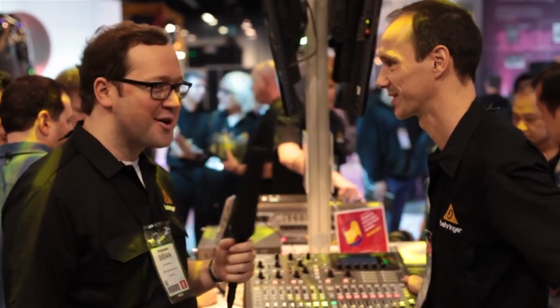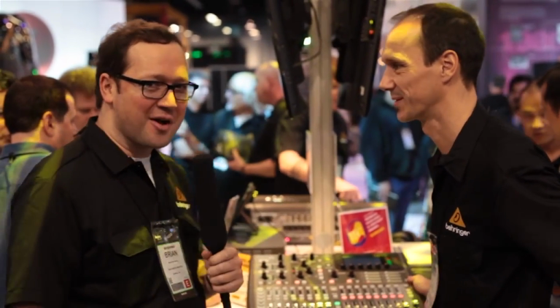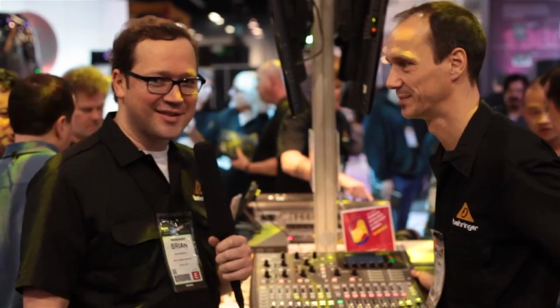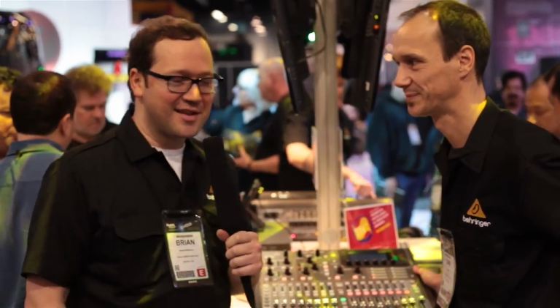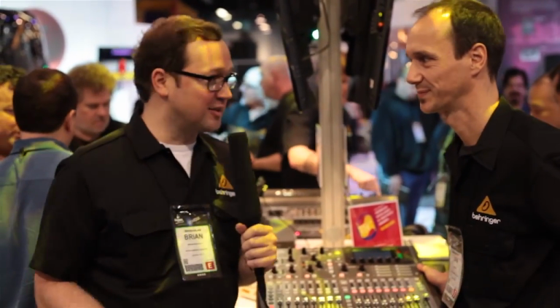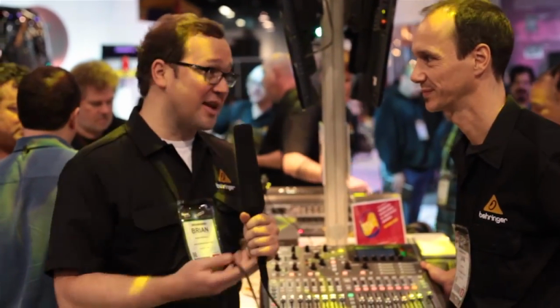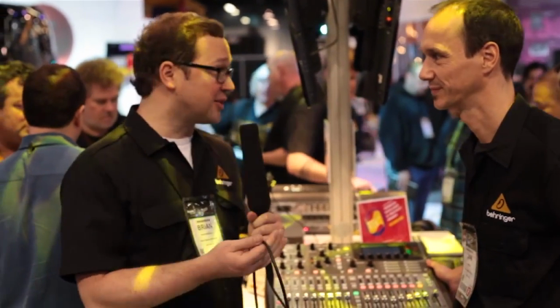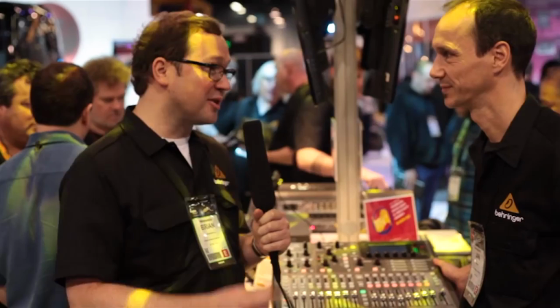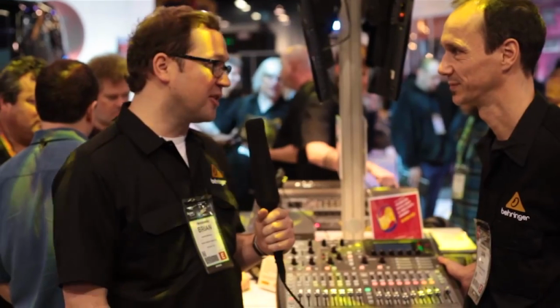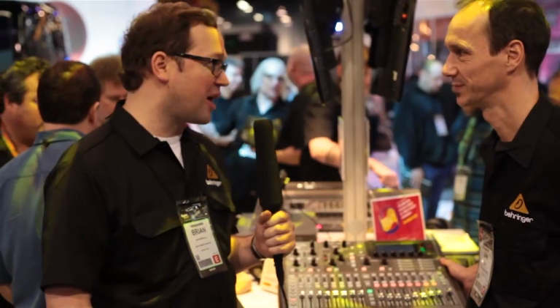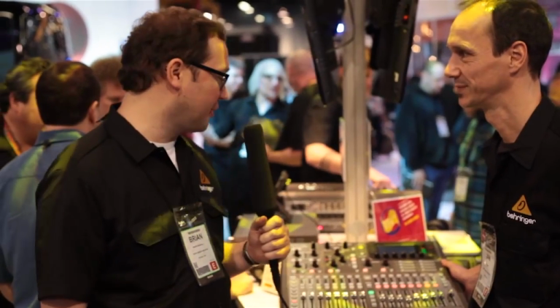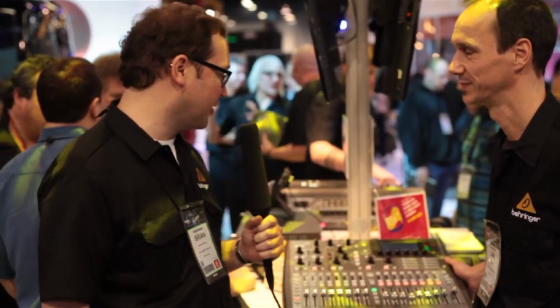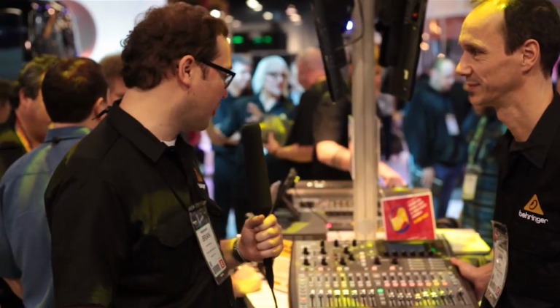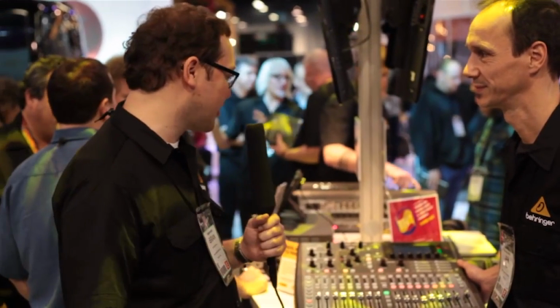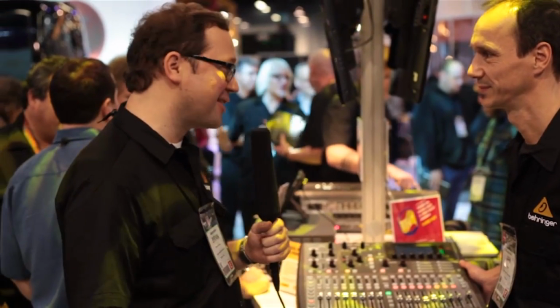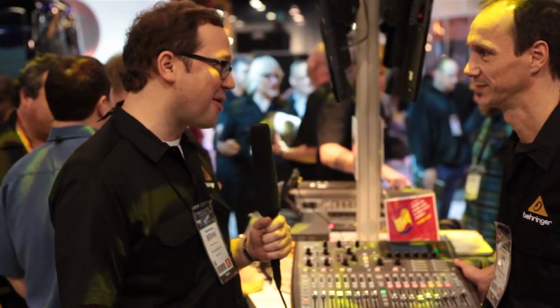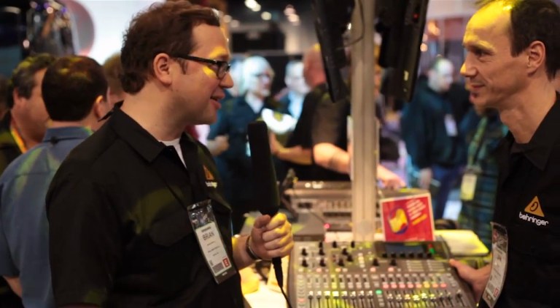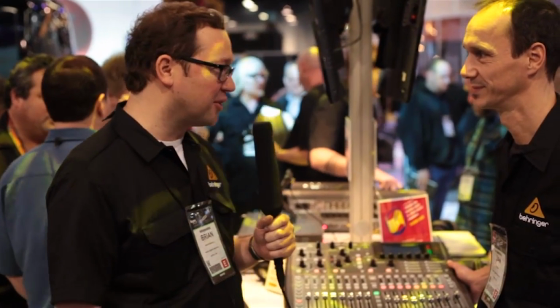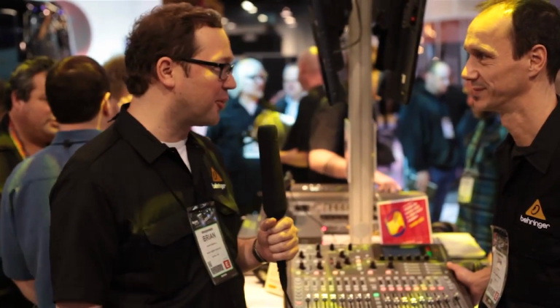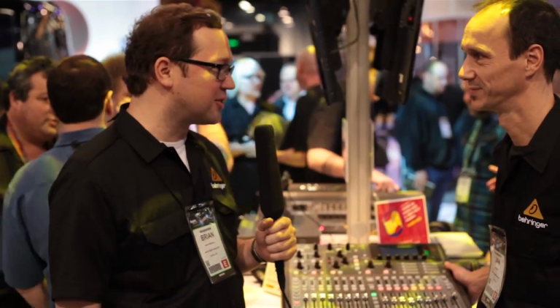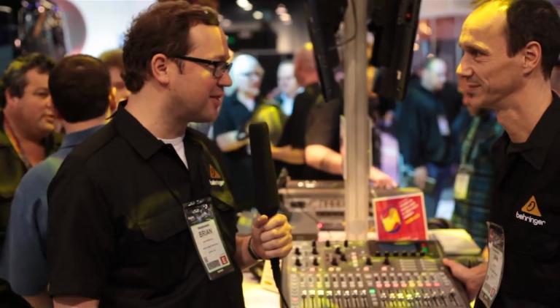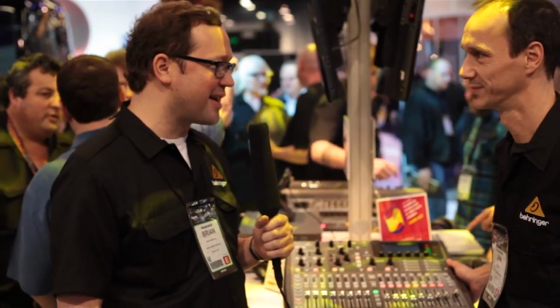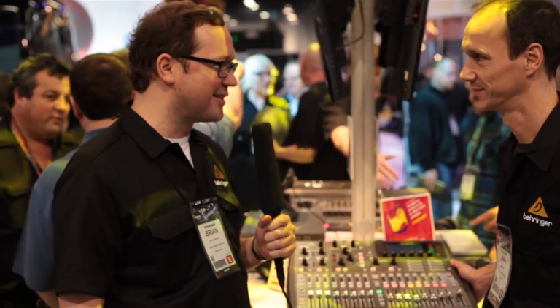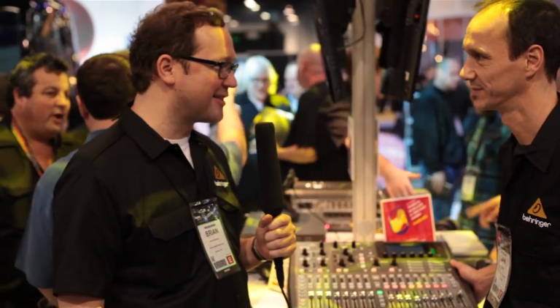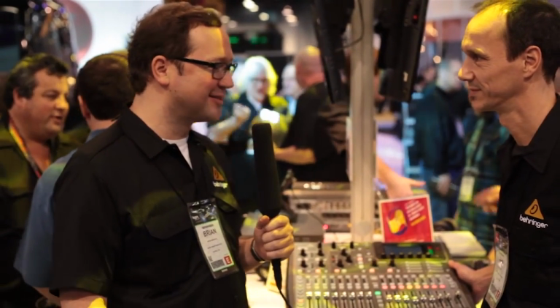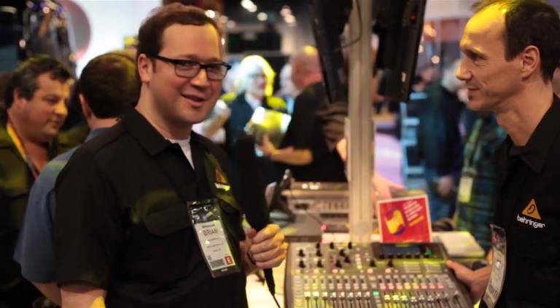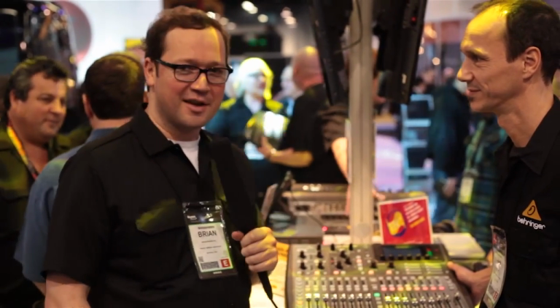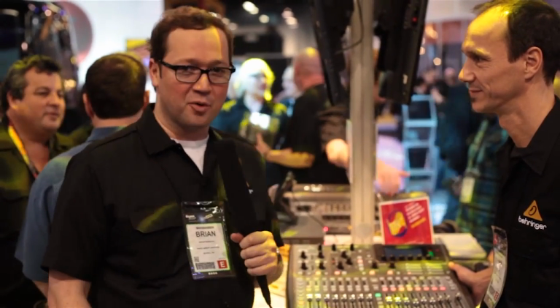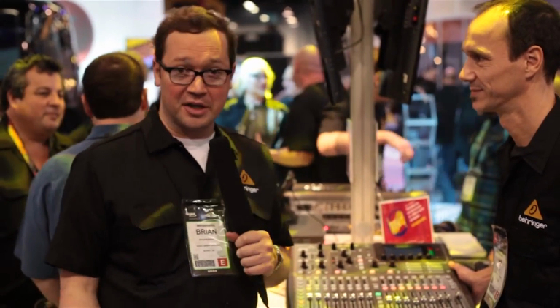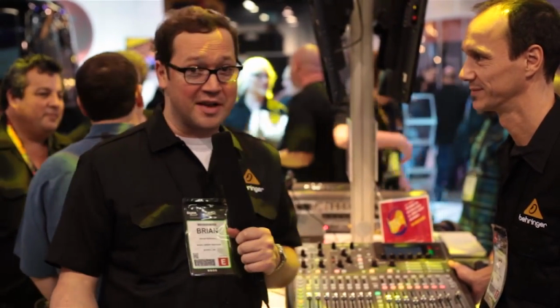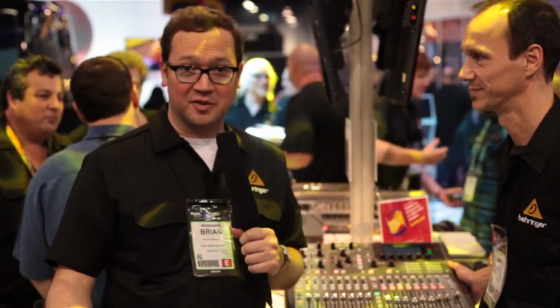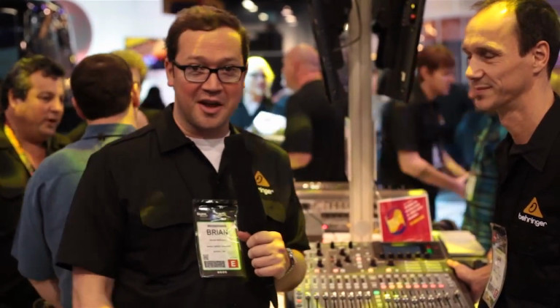Thank you so much for your time. We really appreciate you walking us through the Producer, and we'll see you in the next video.